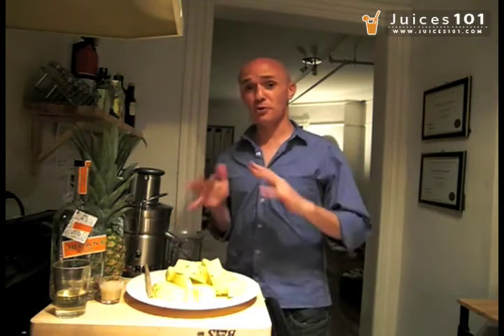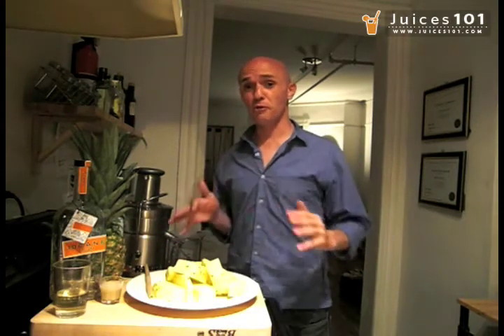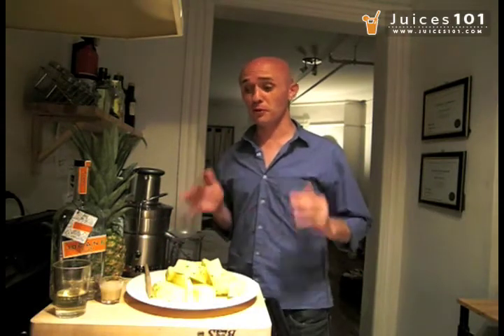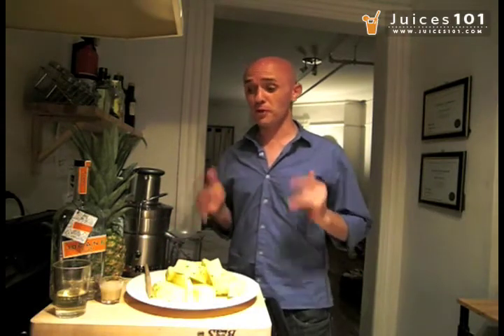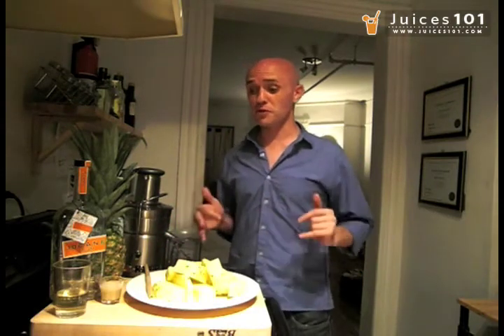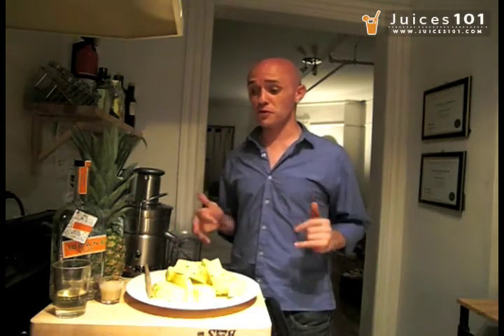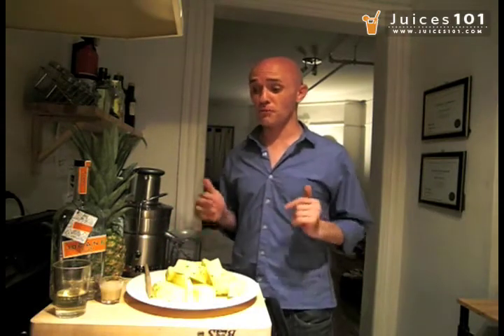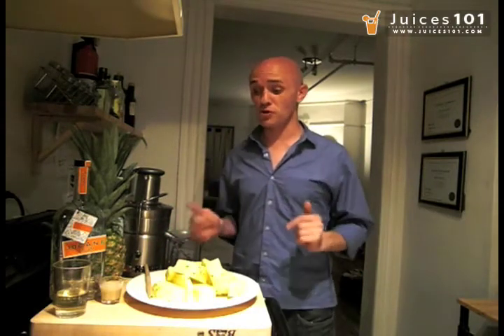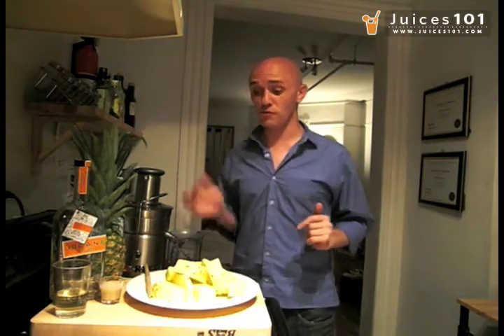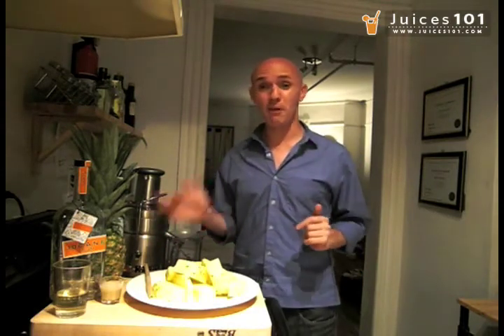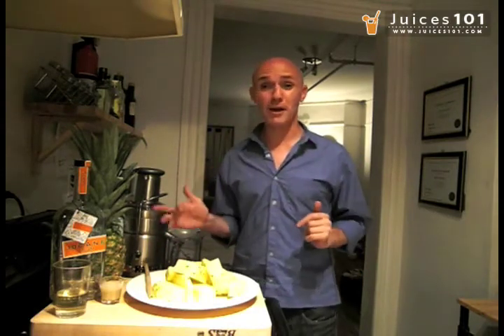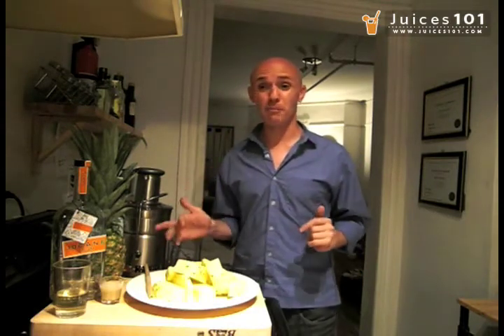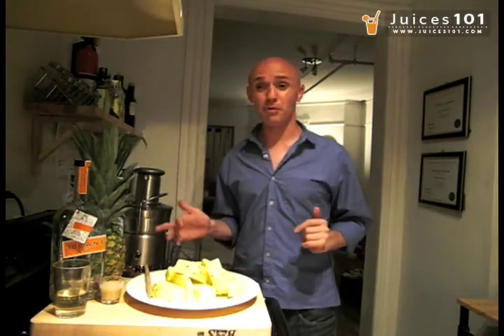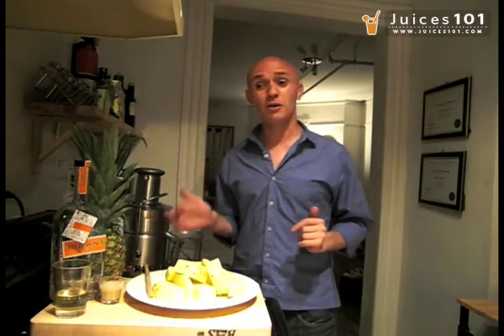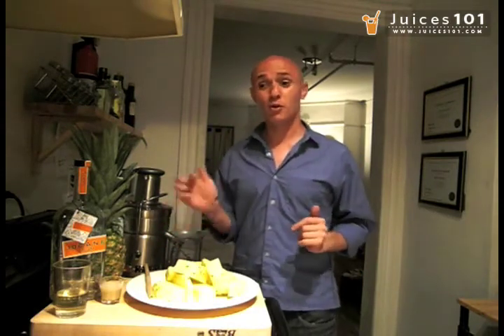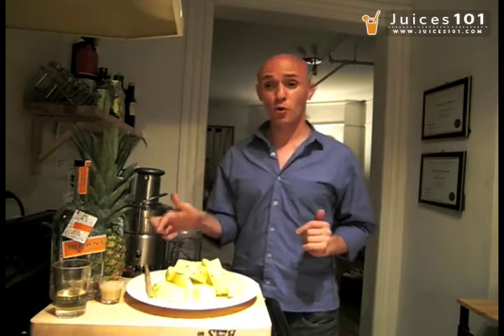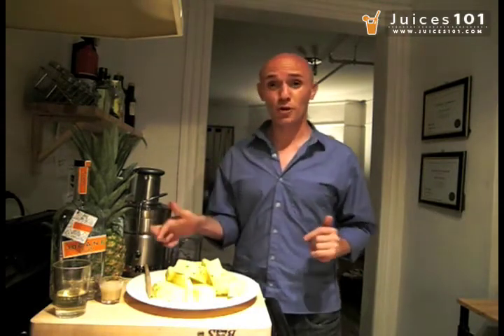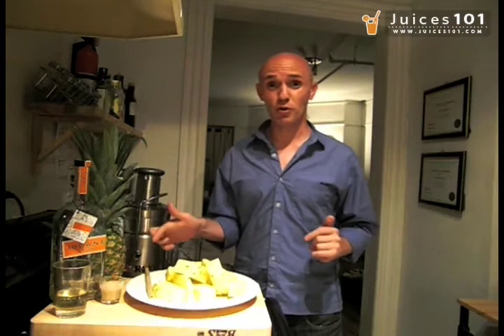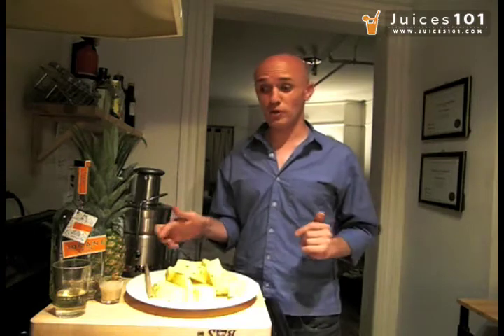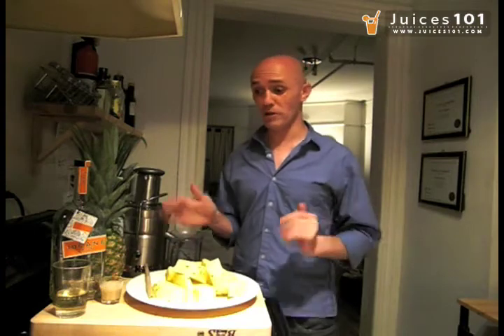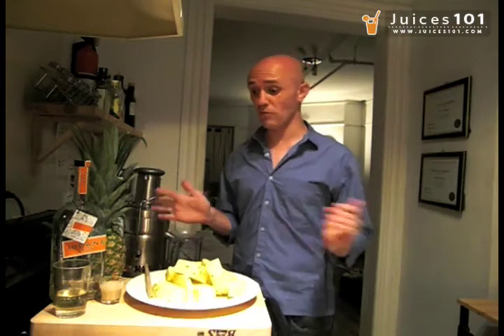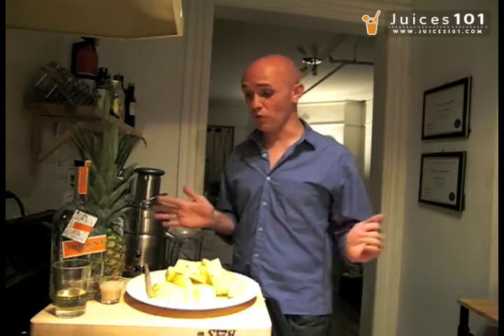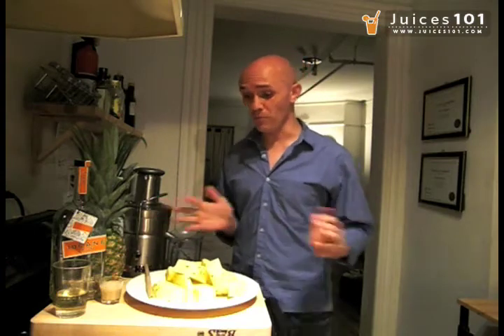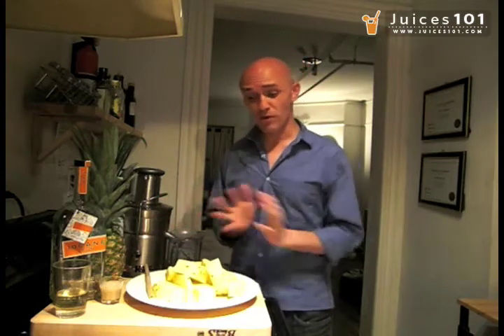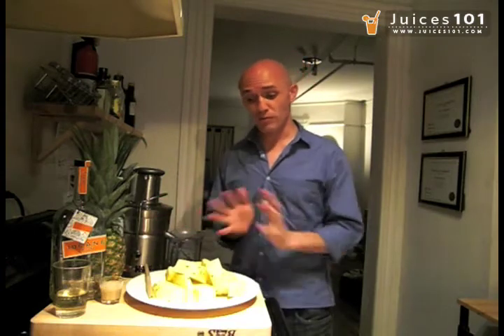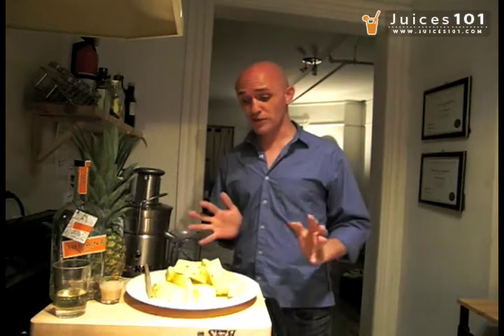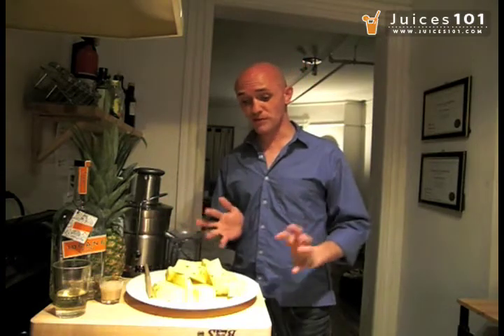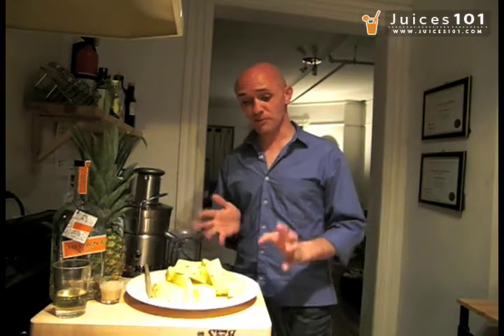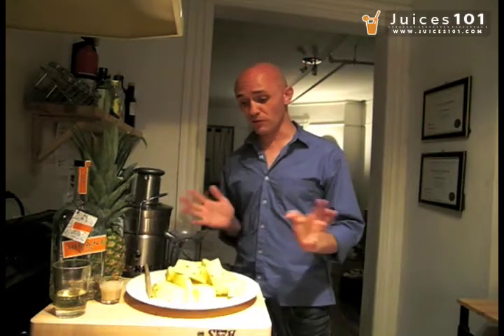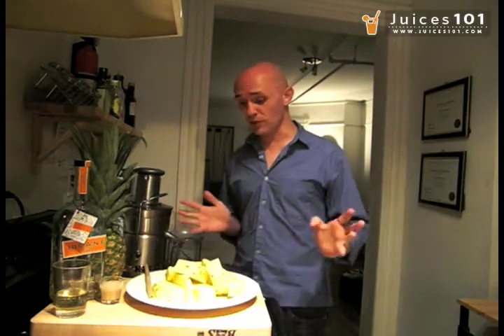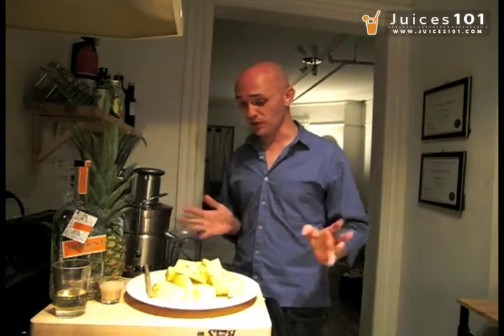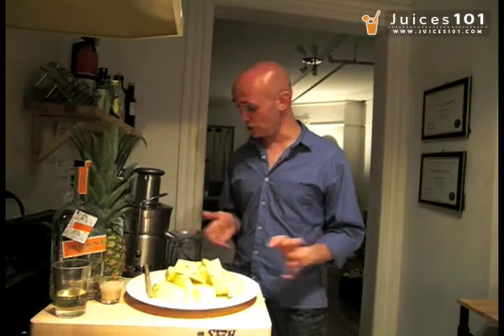Beautiful, delicious — the combination of pineapple, coconut cream, and rum. Really simple and really delicious.